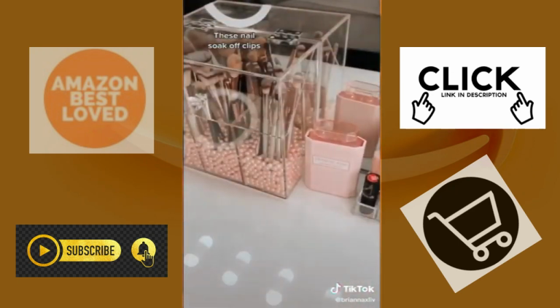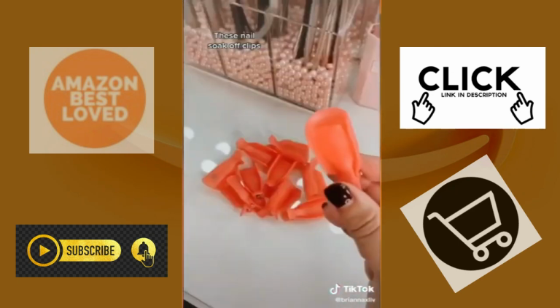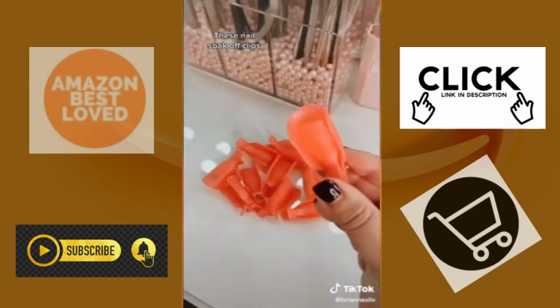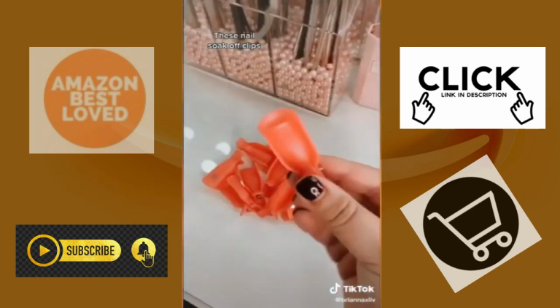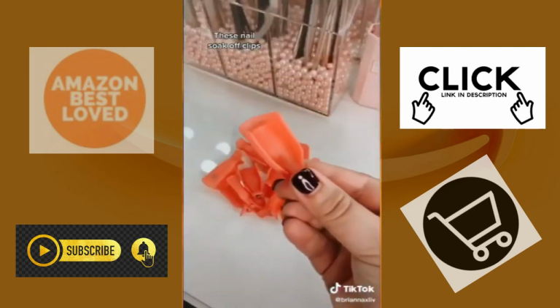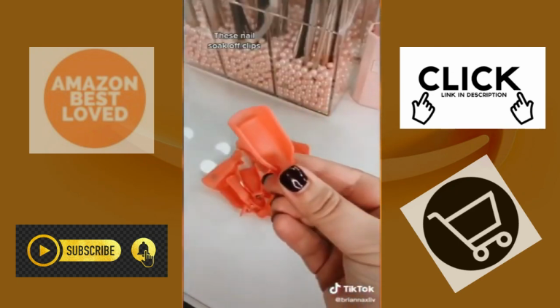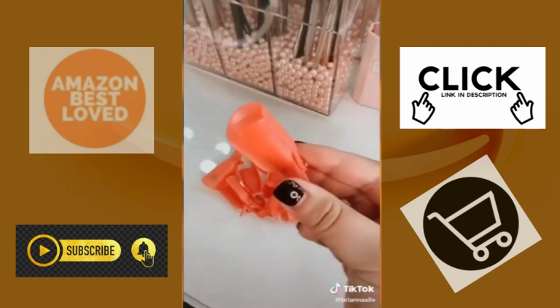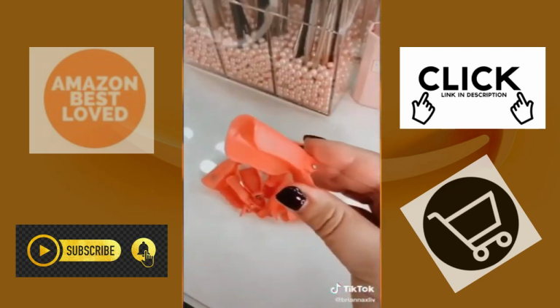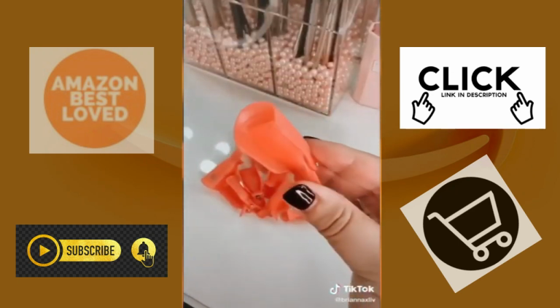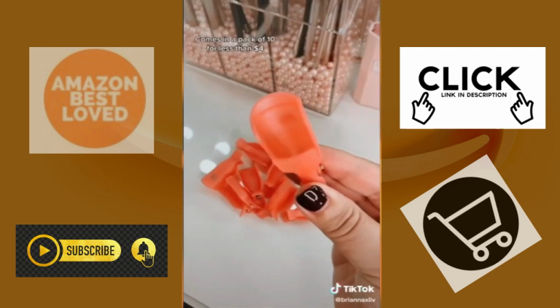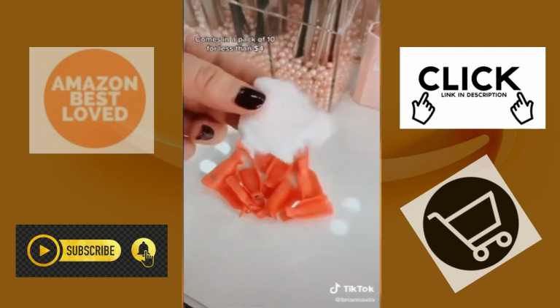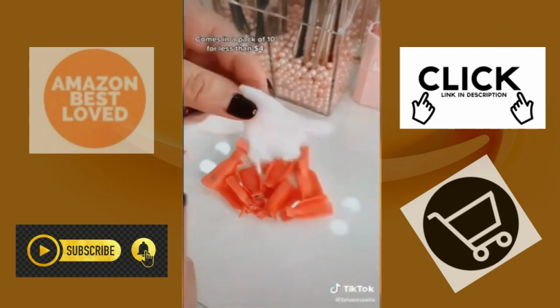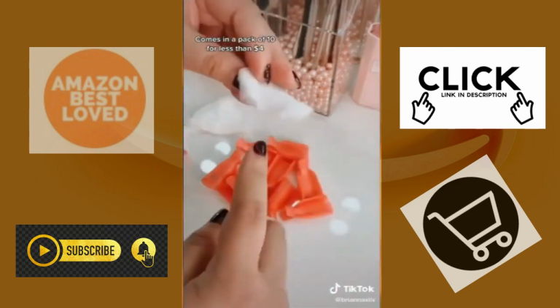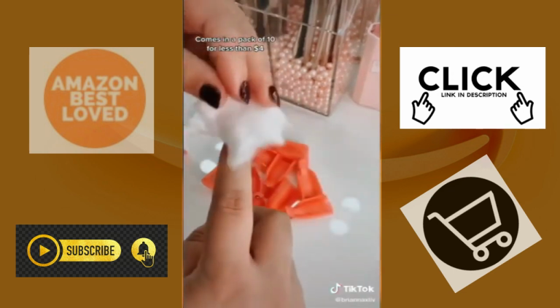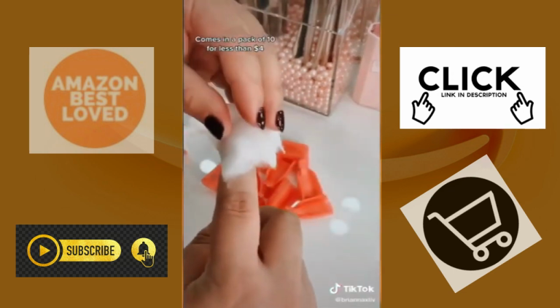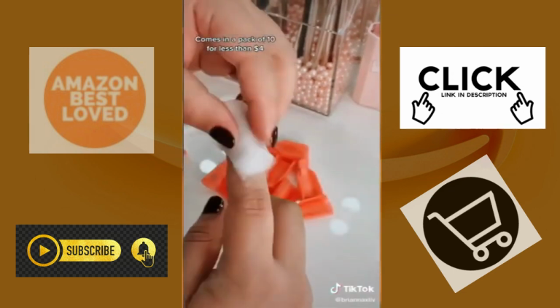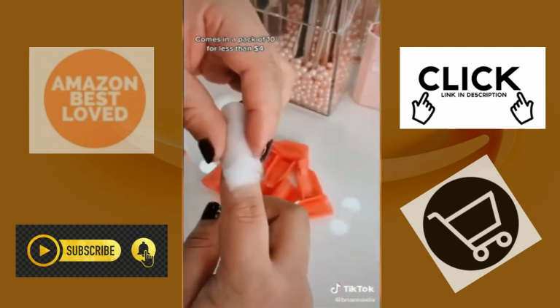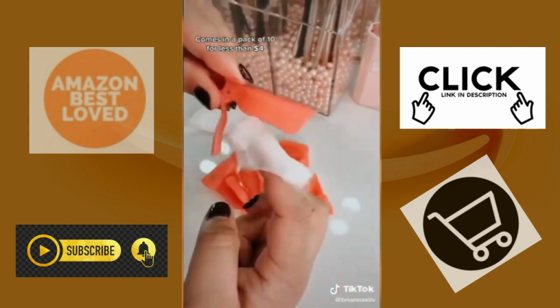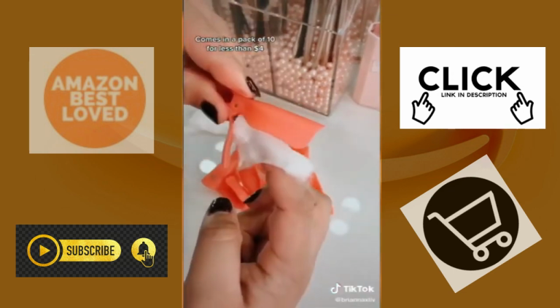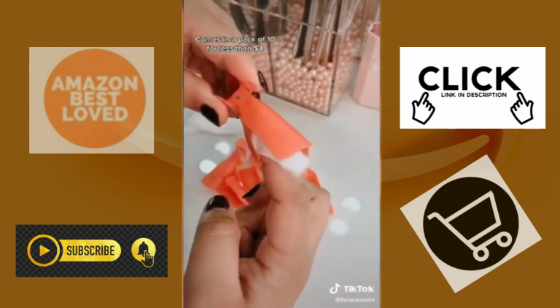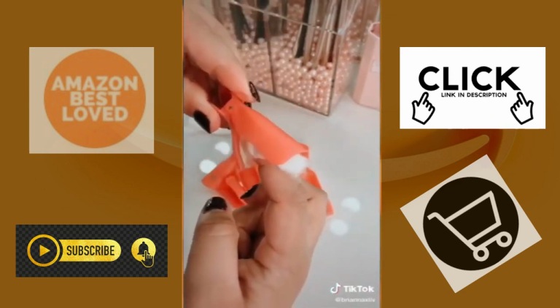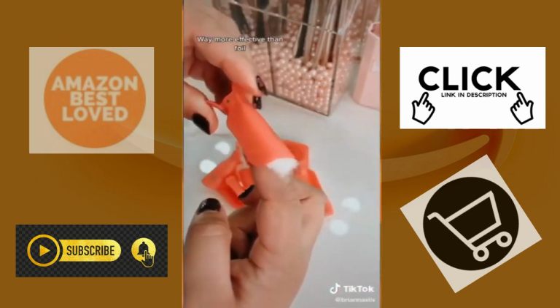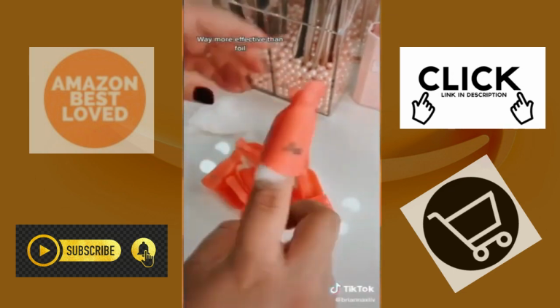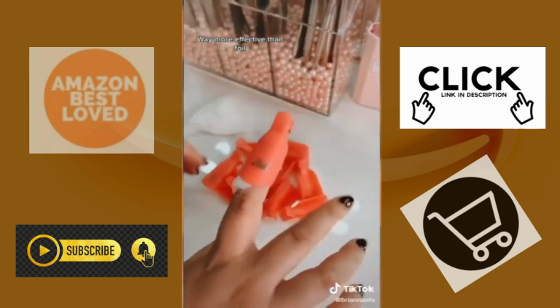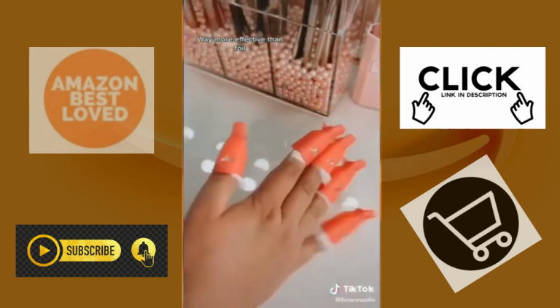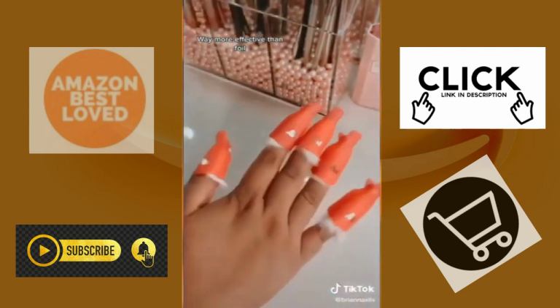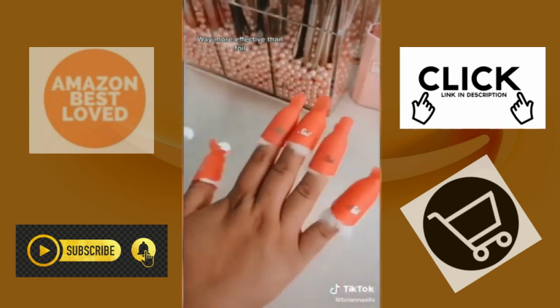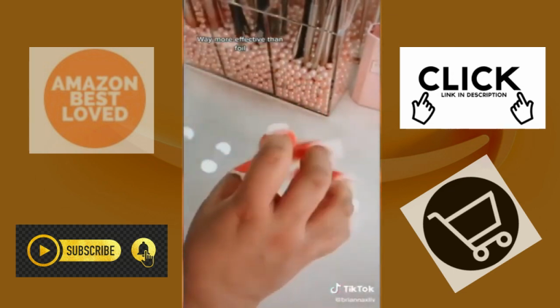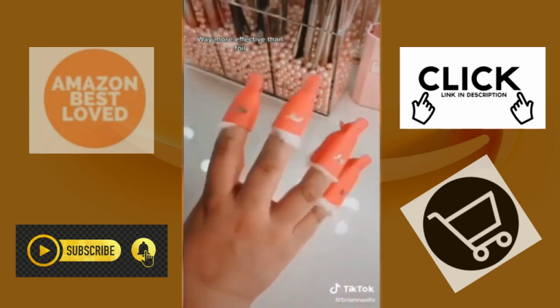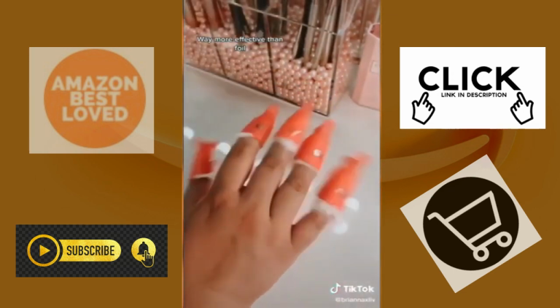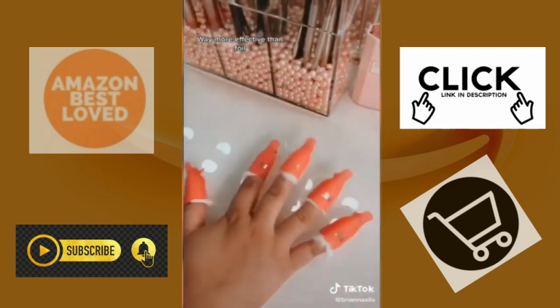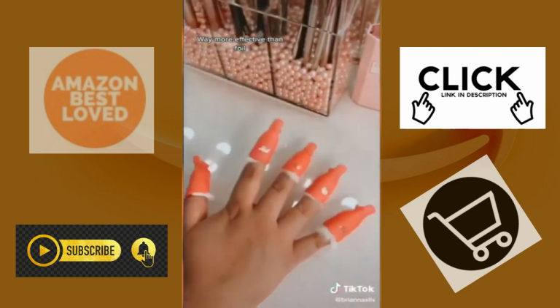These nail soak-off clips will help you save a trip to the nail salon. It comes in a pack of 10 and it's way more effective than foil for less than four bucks.